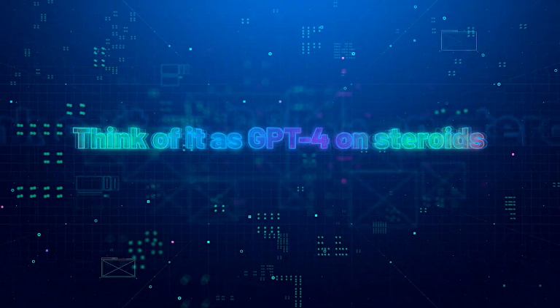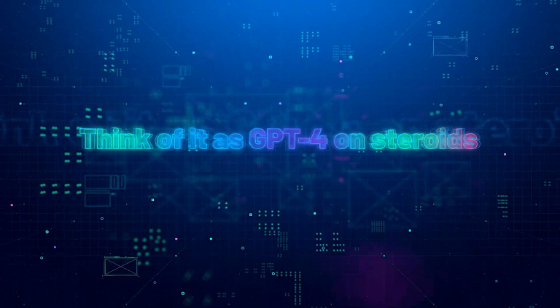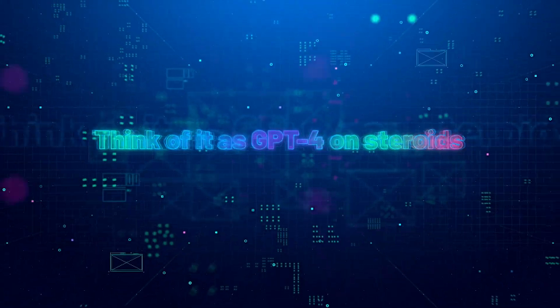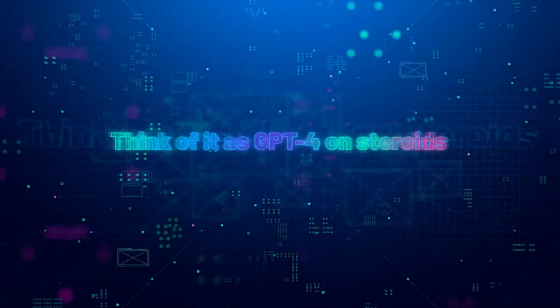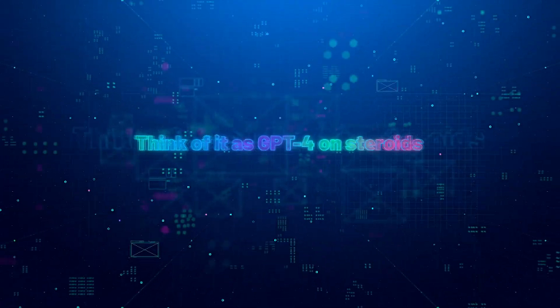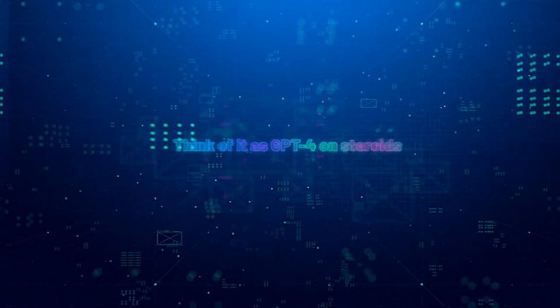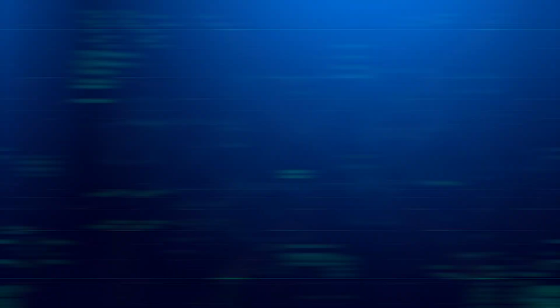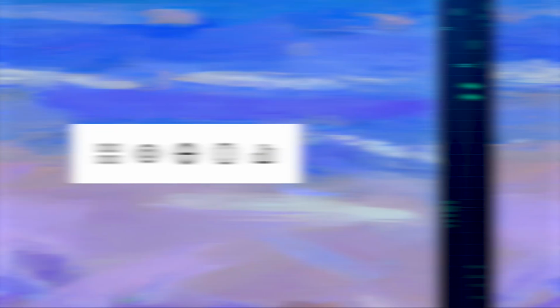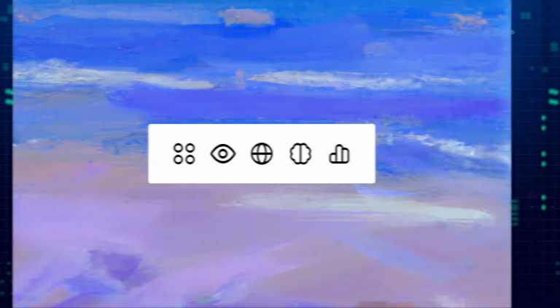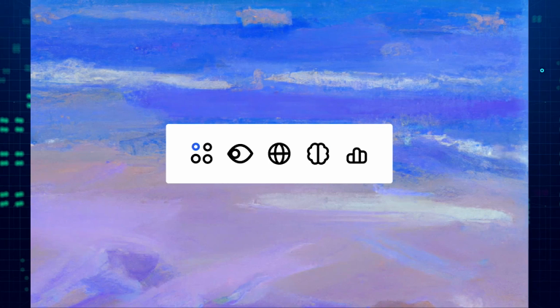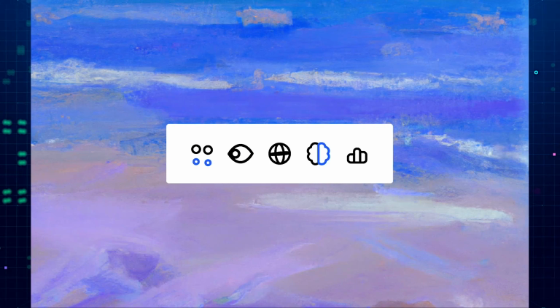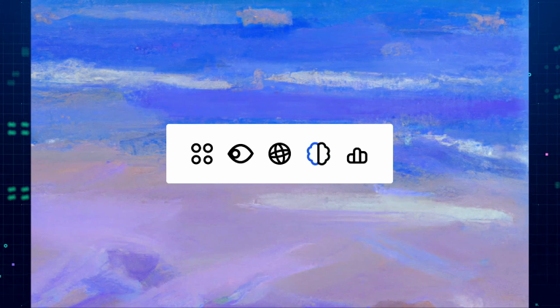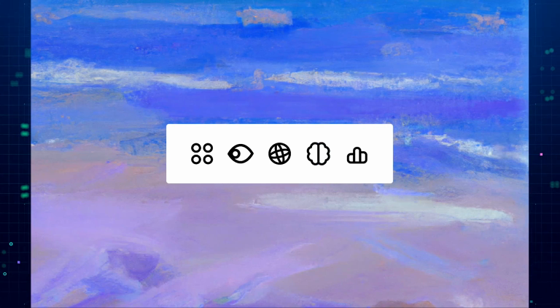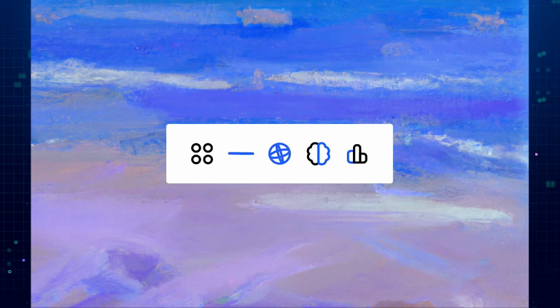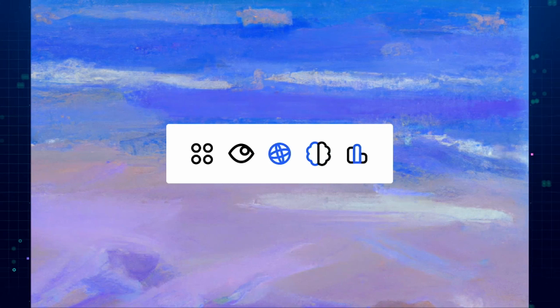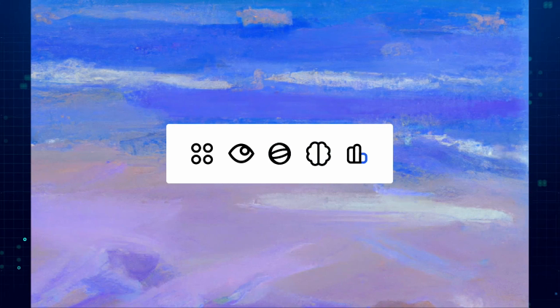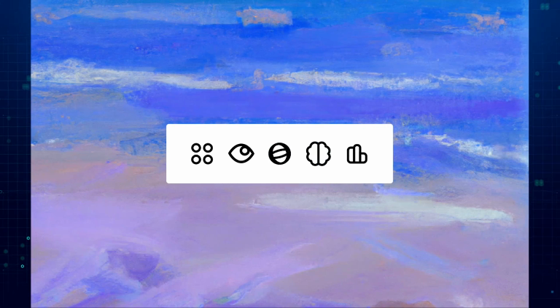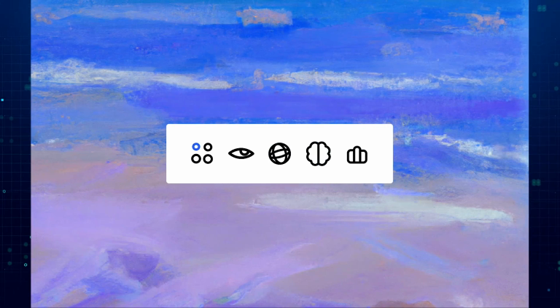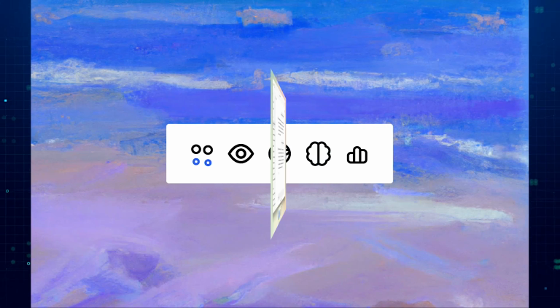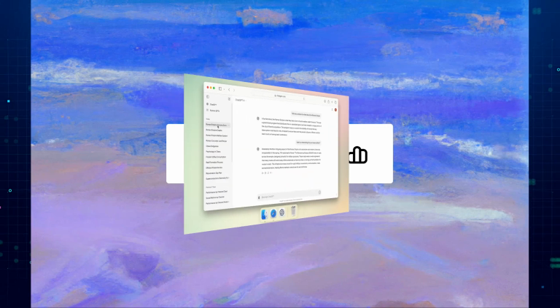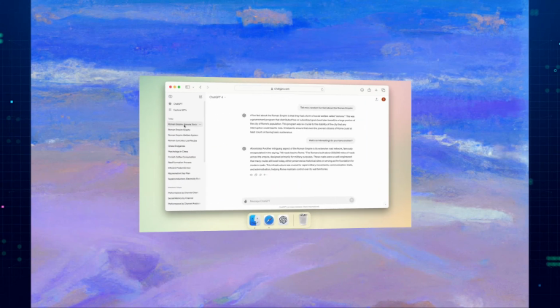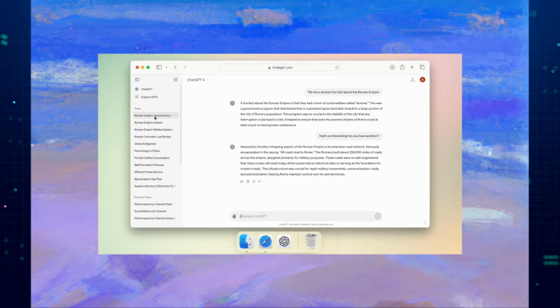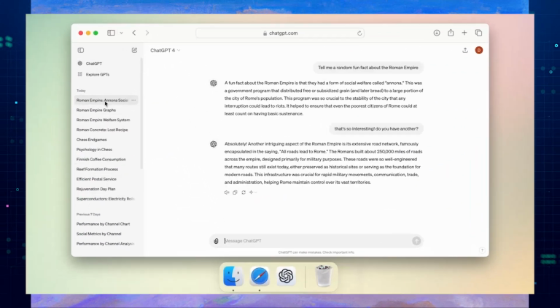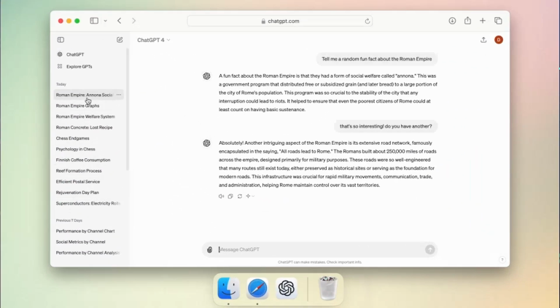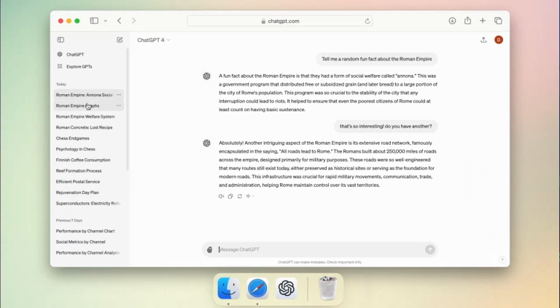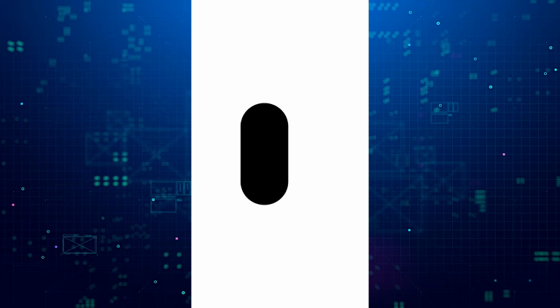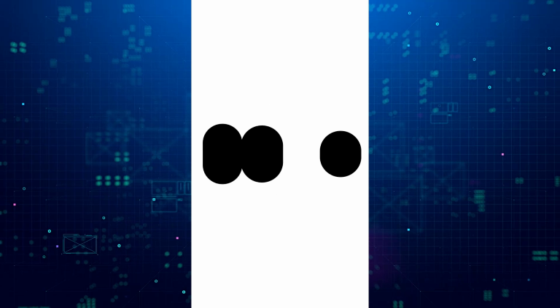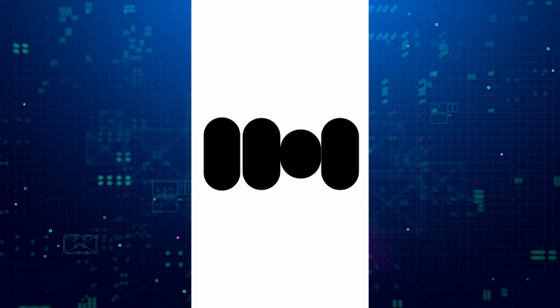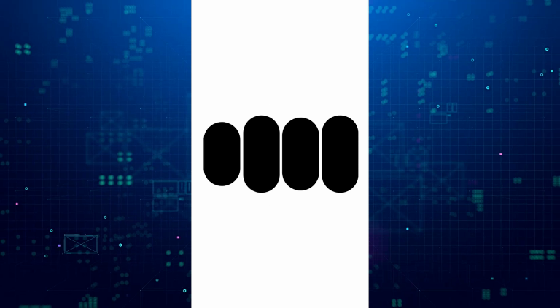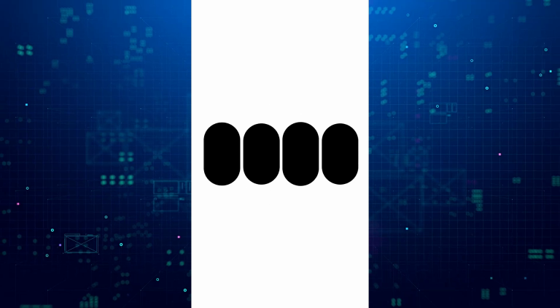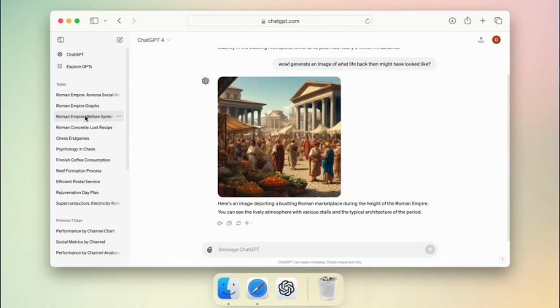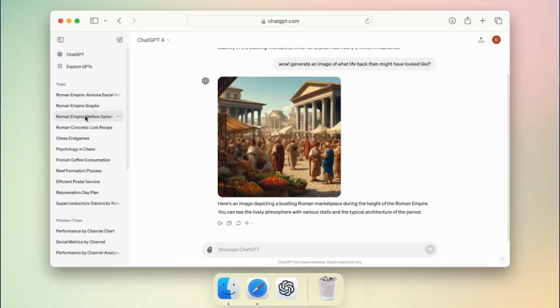Here's the gist: GPT-4o can understand and respond to text, voice, and even images.